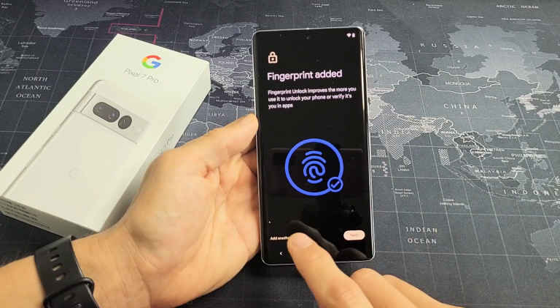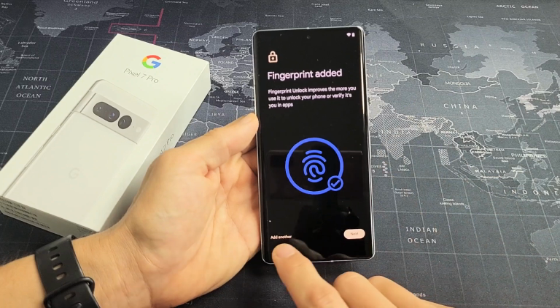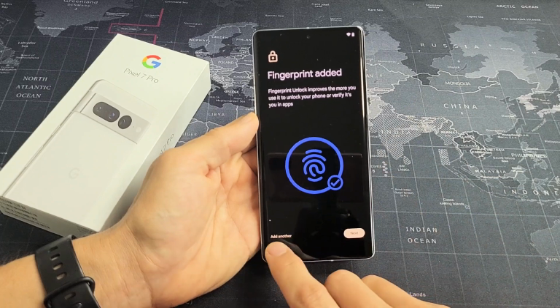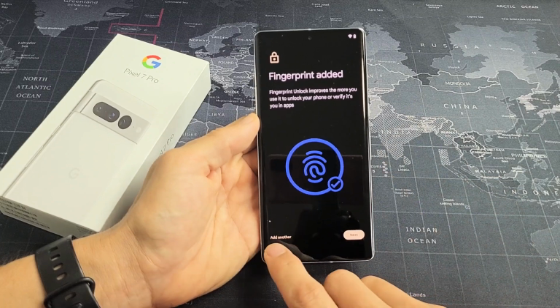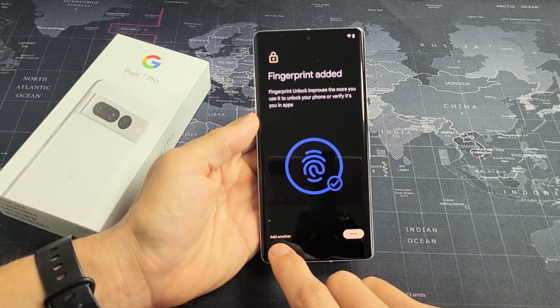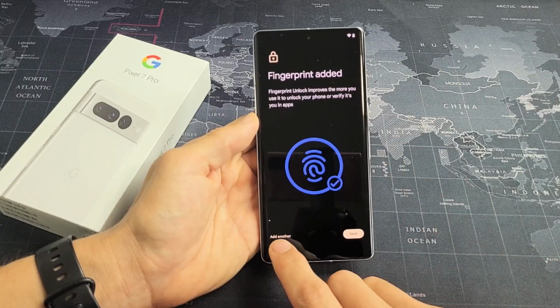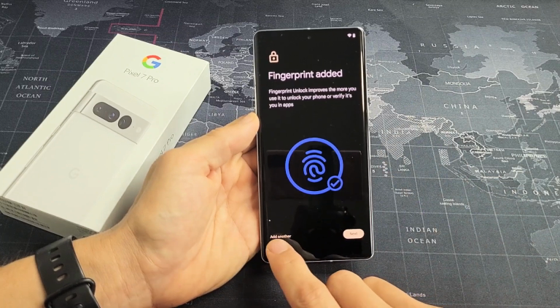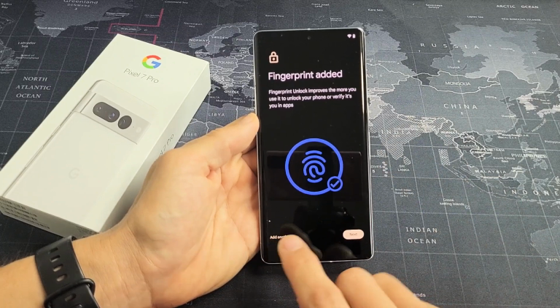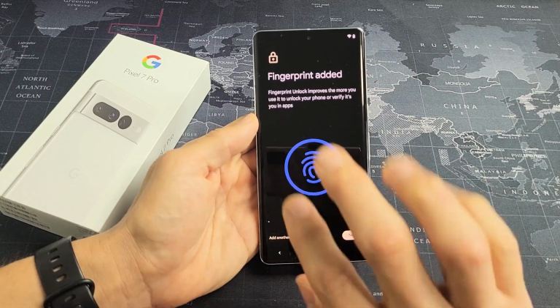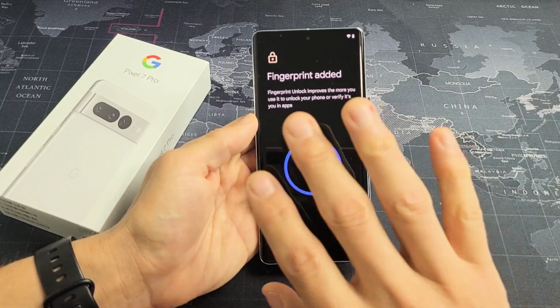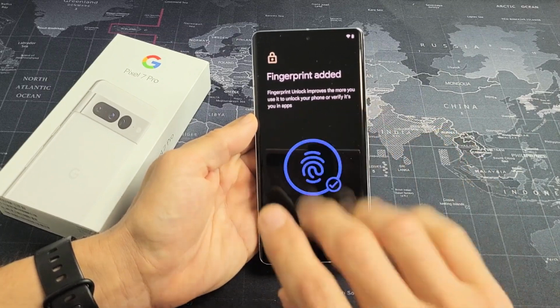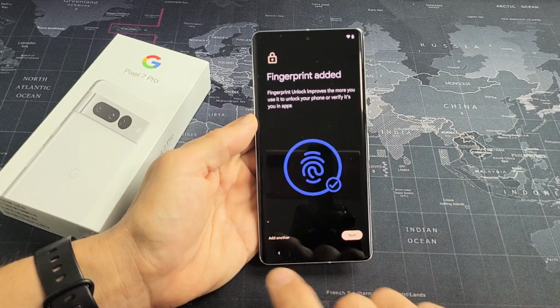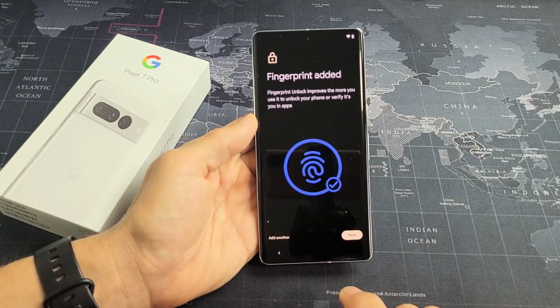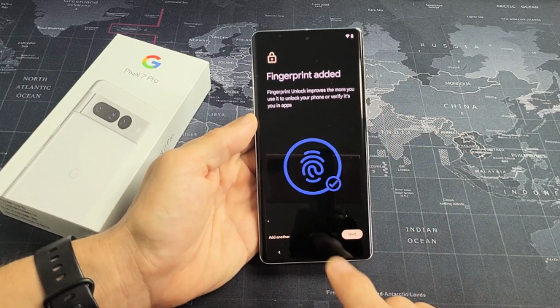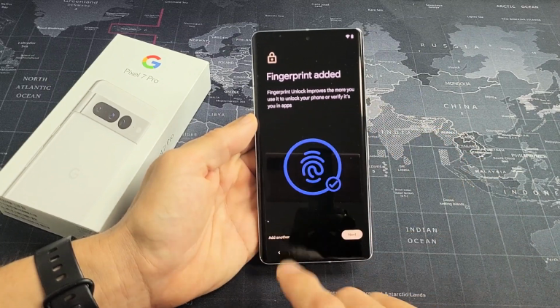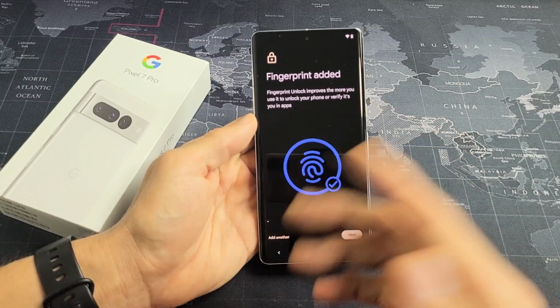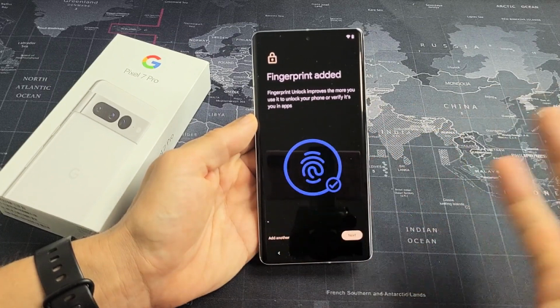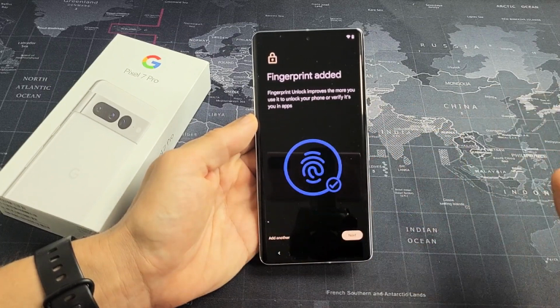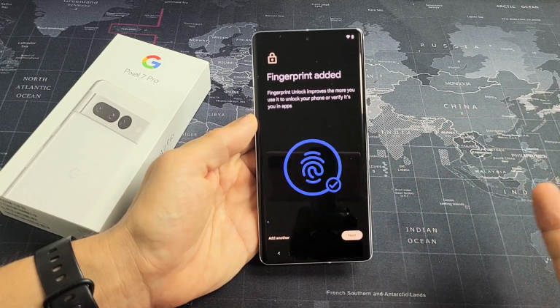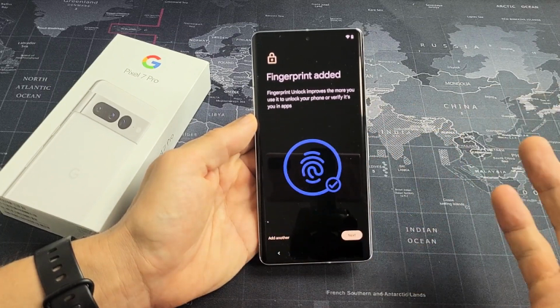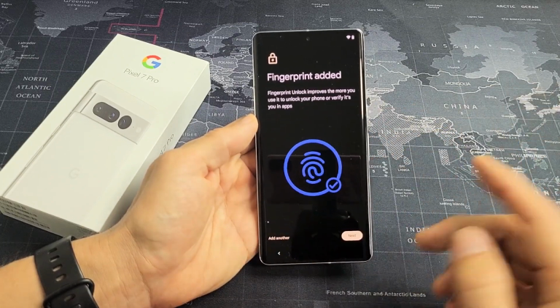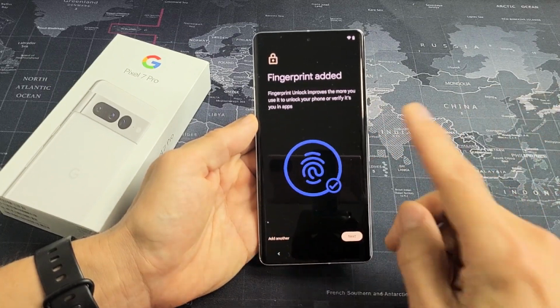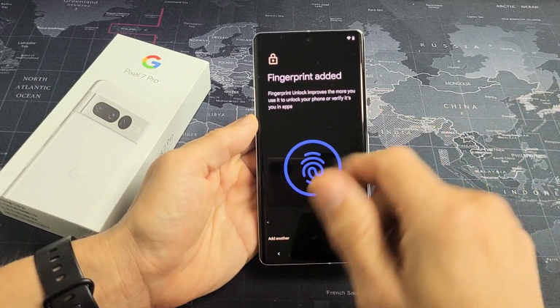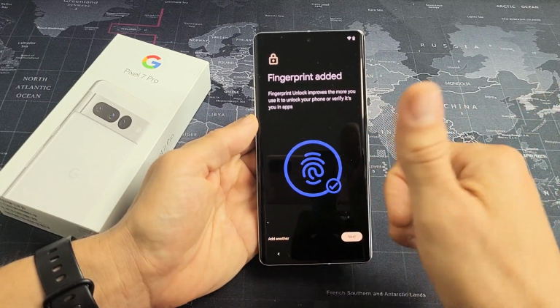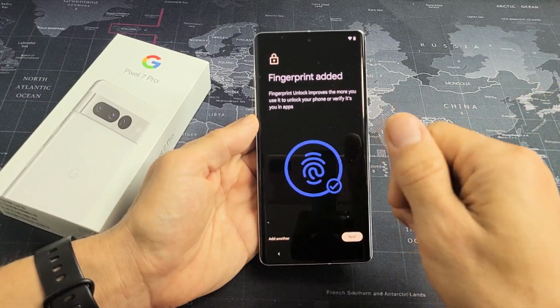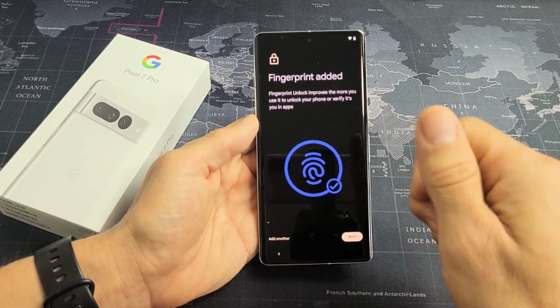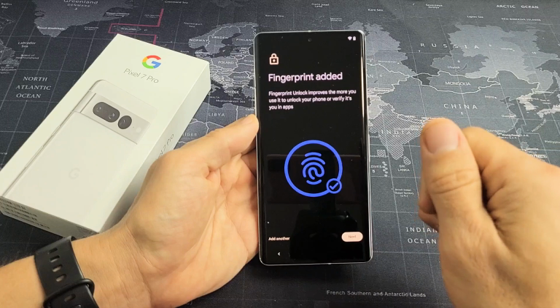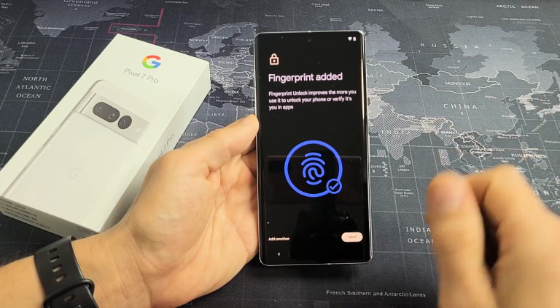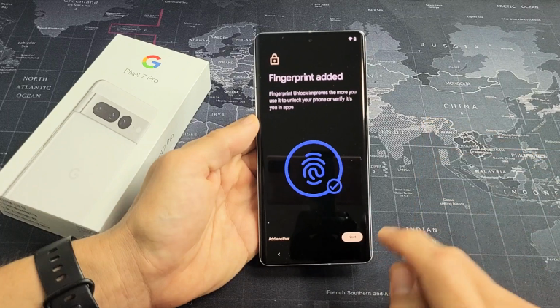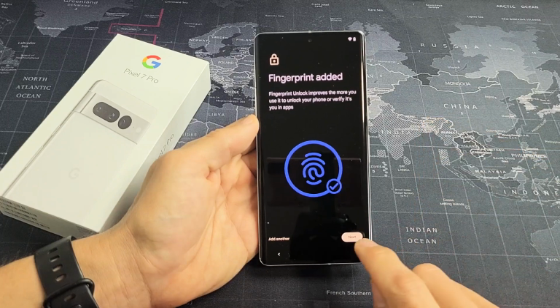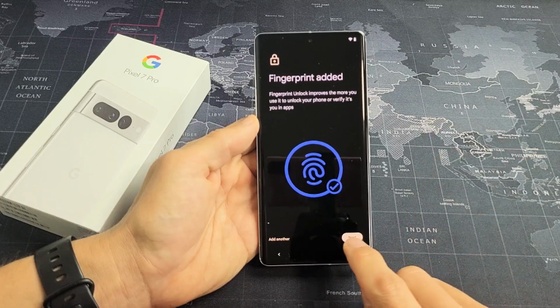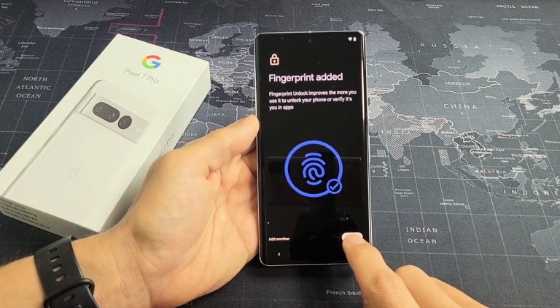Now you can go ahead and add another finger if you wish, or you can do it later as well. I'm good with just my thumb for now.